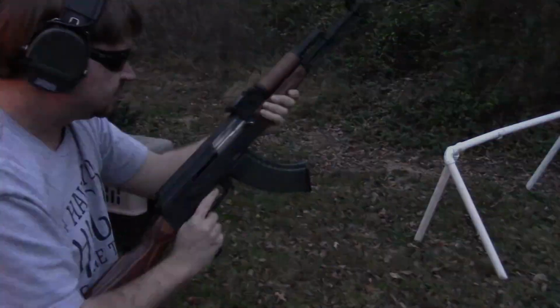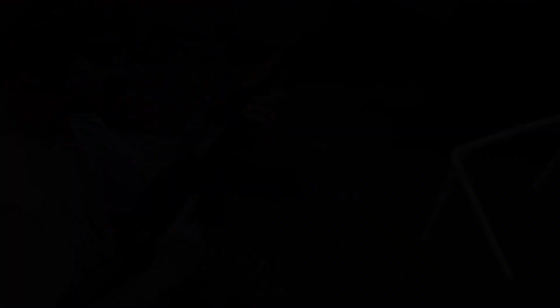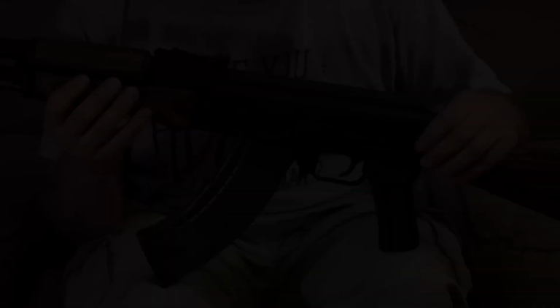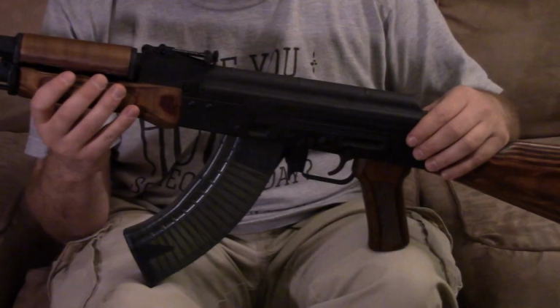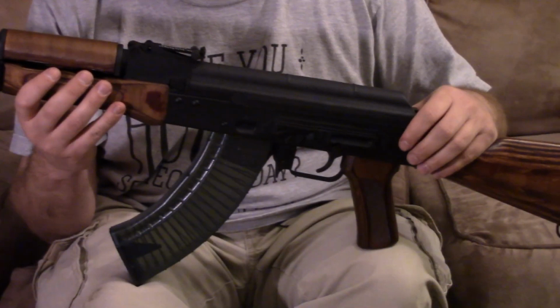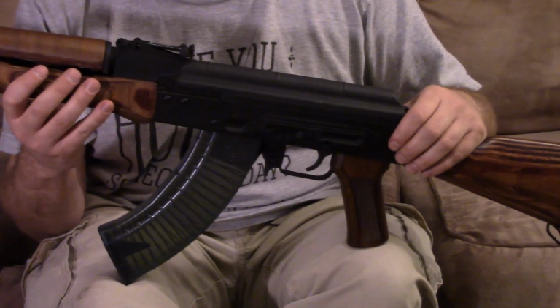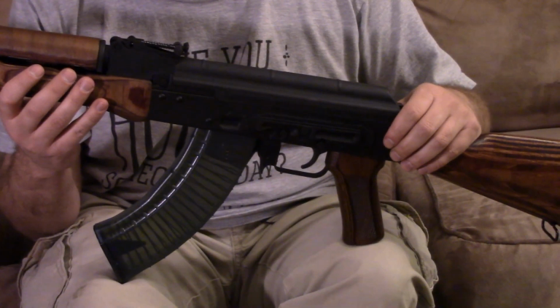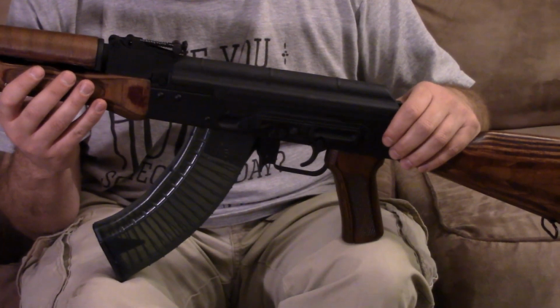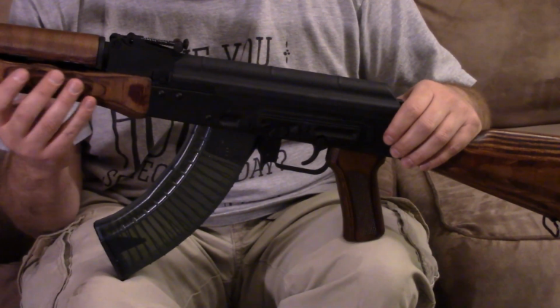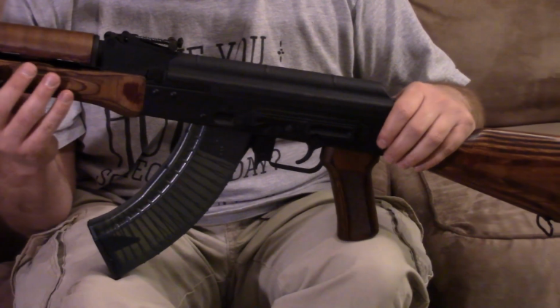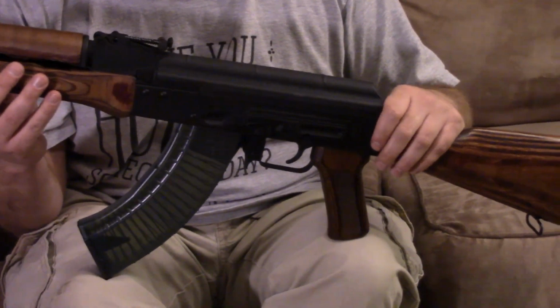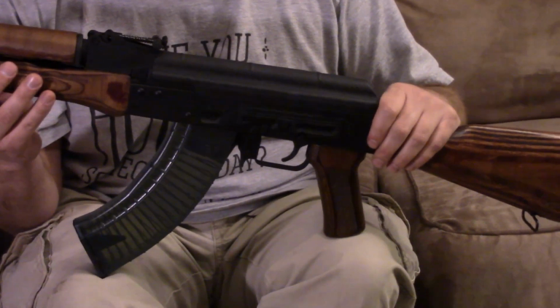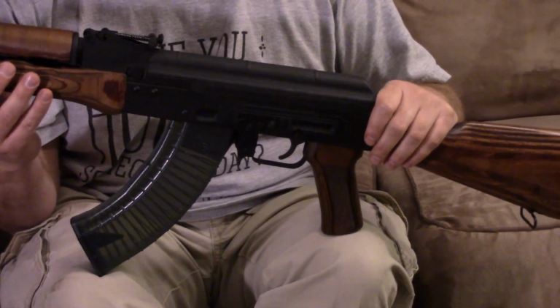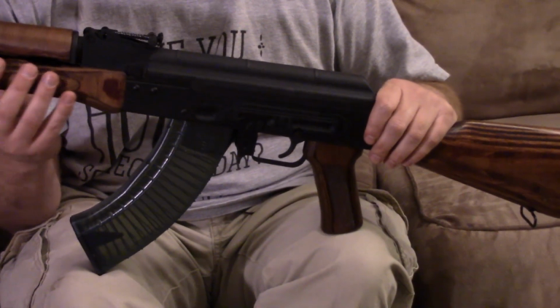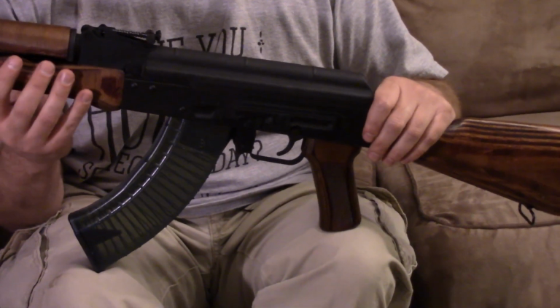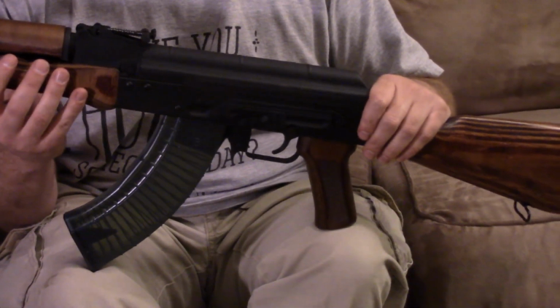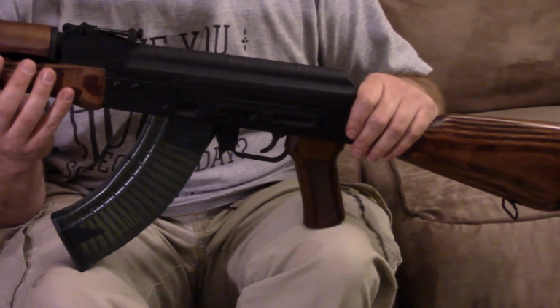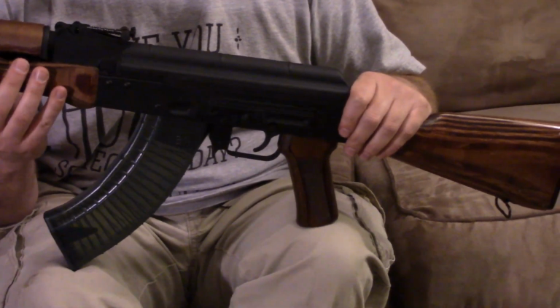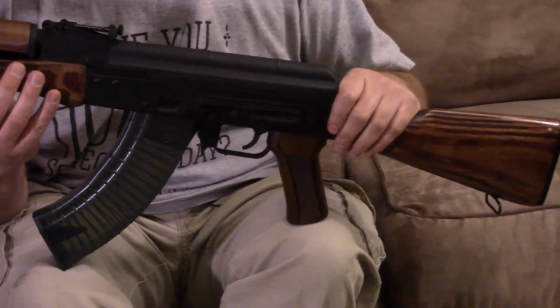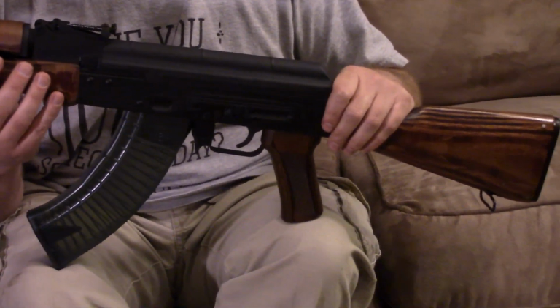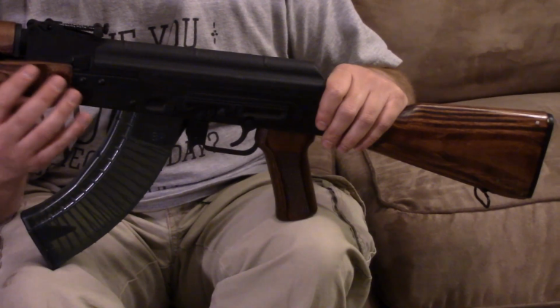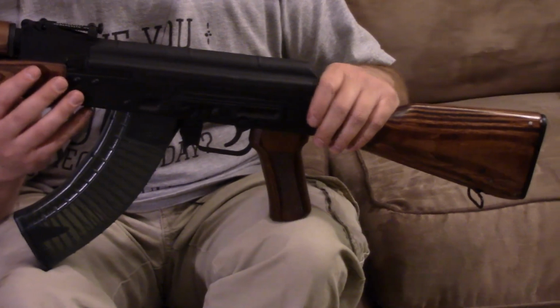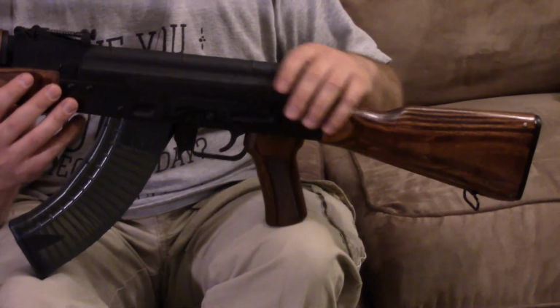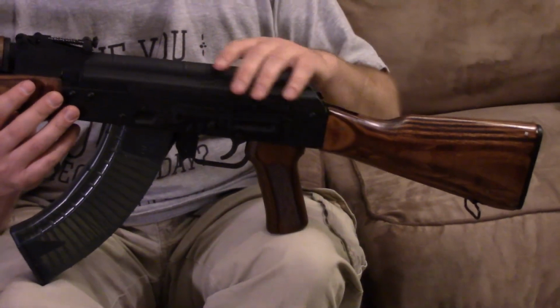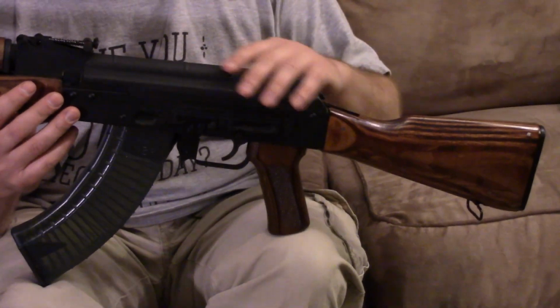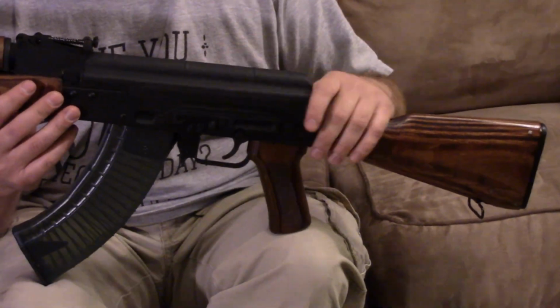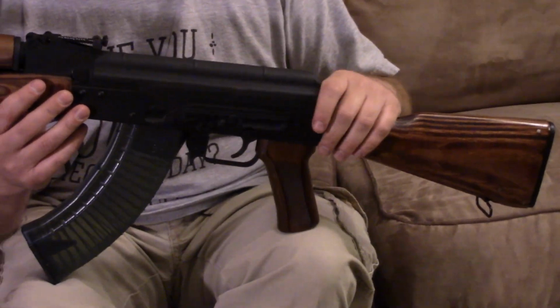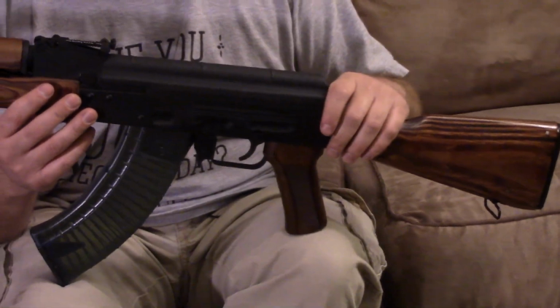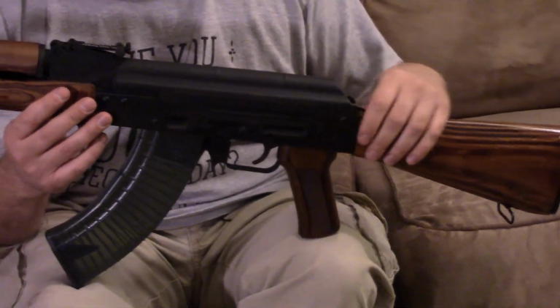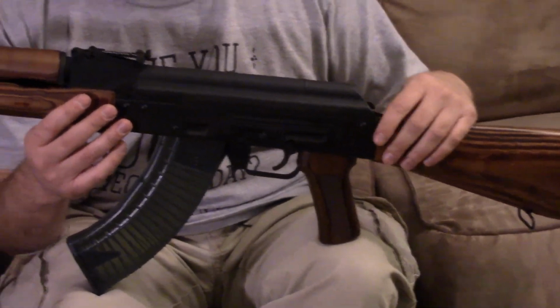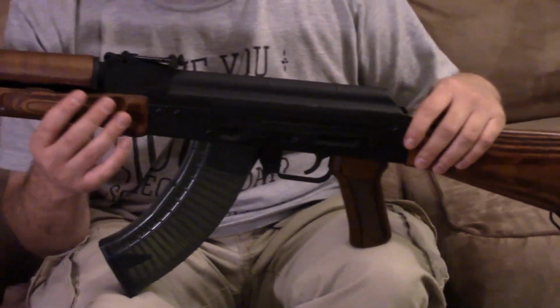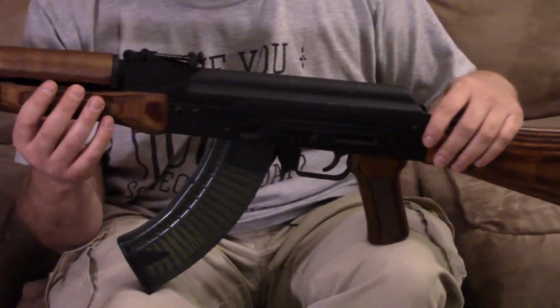There were no failures at all. In a lot of ways, it's an AK, which is a good thing.